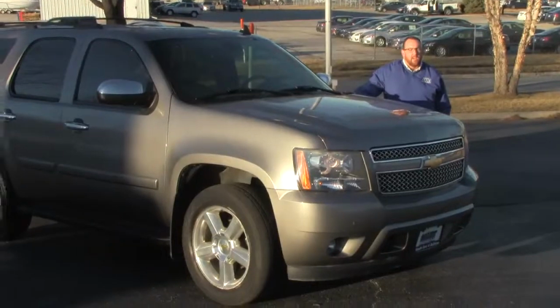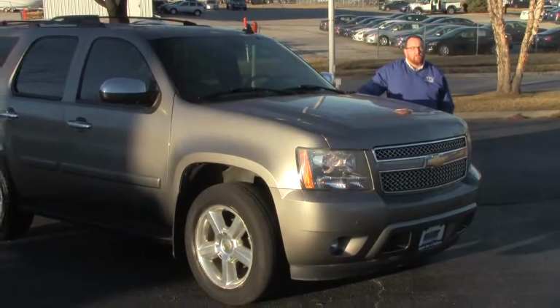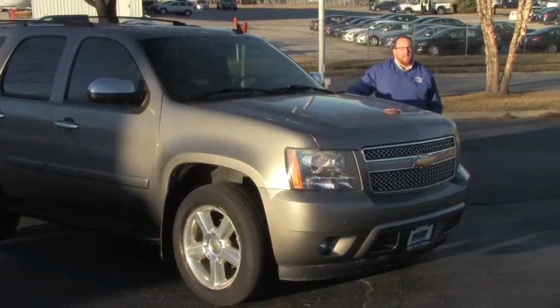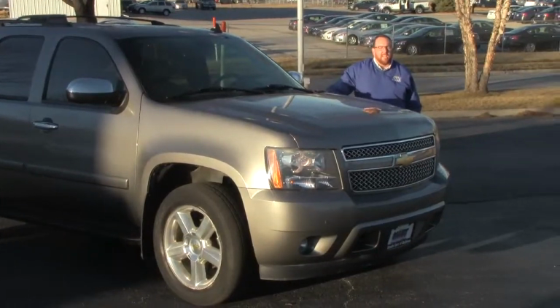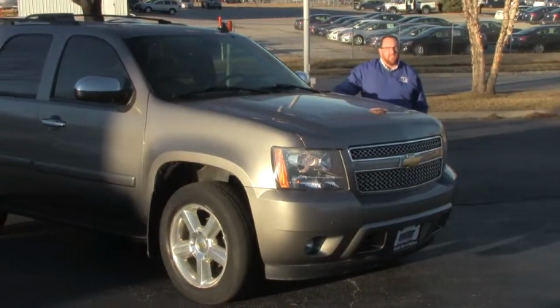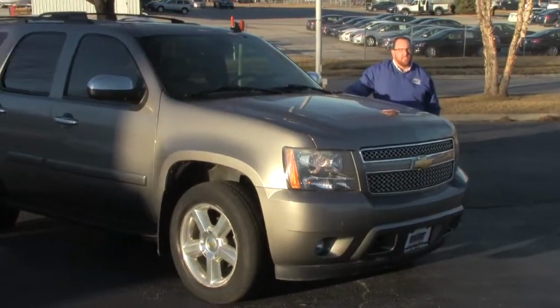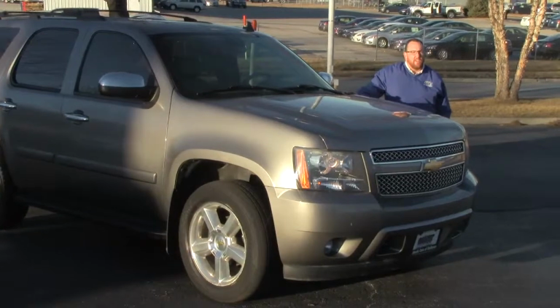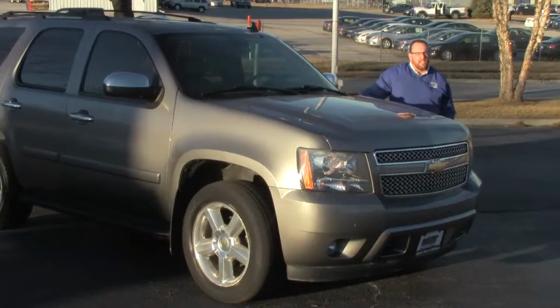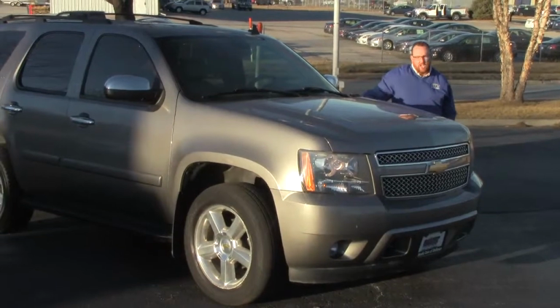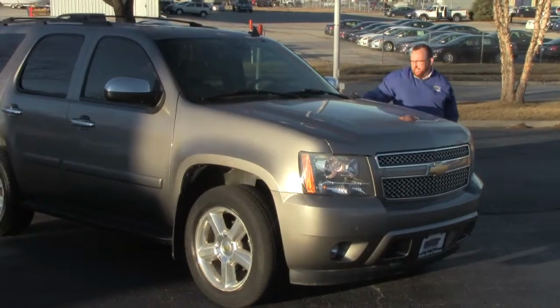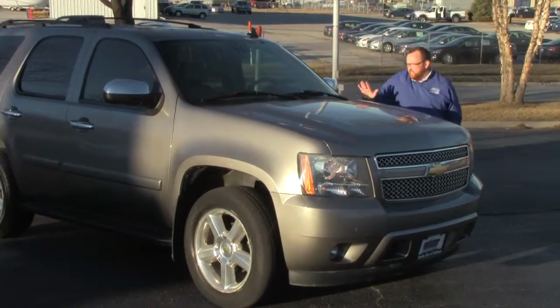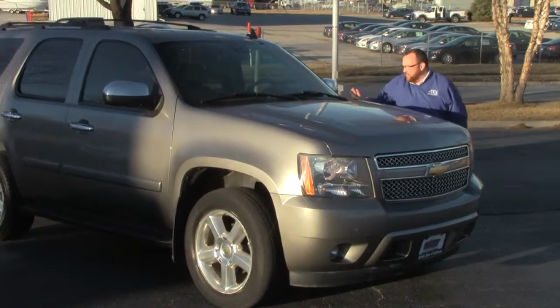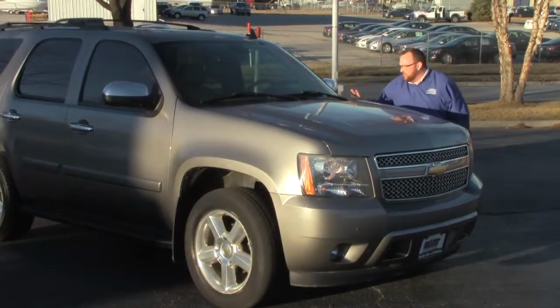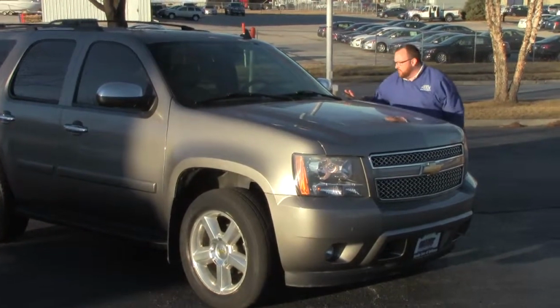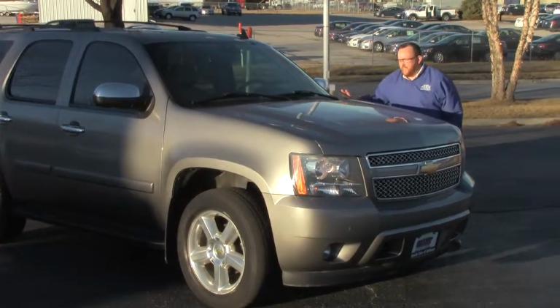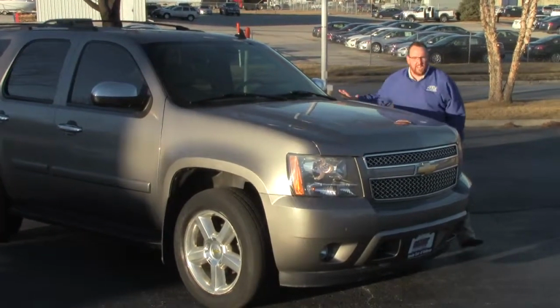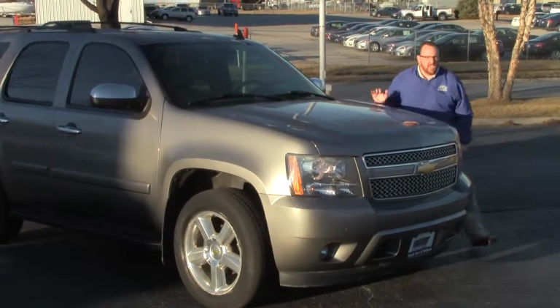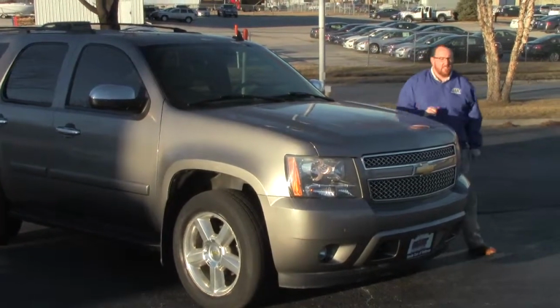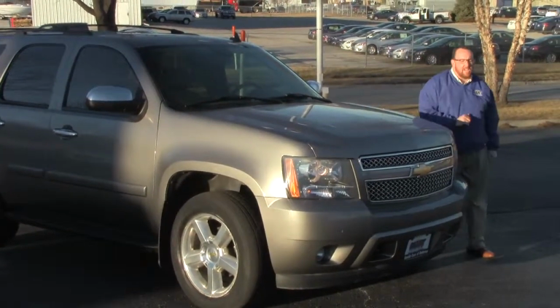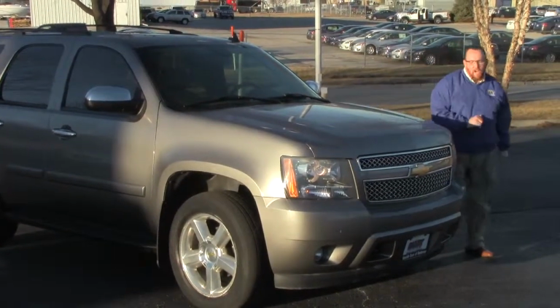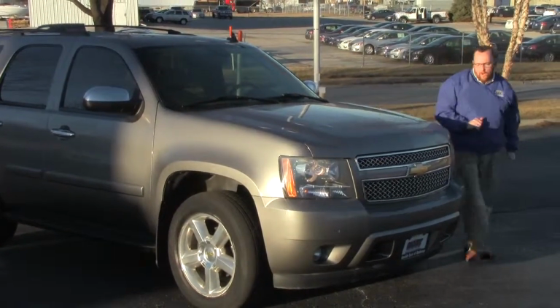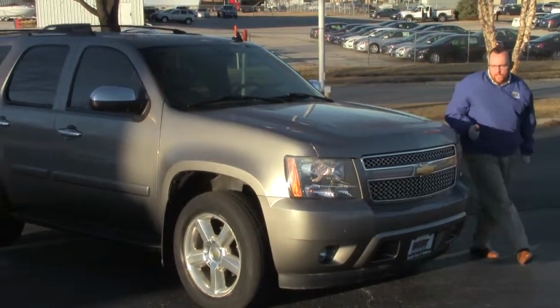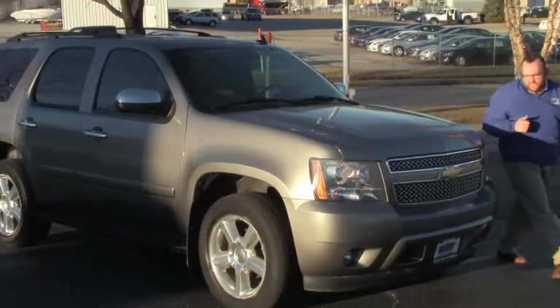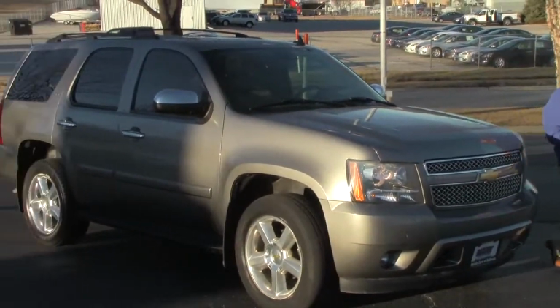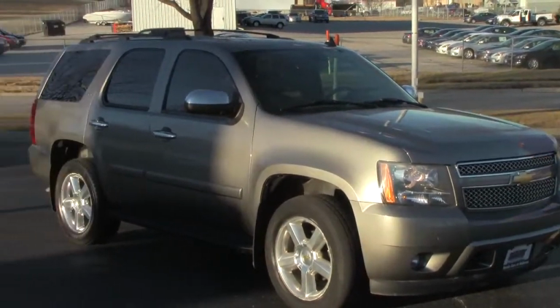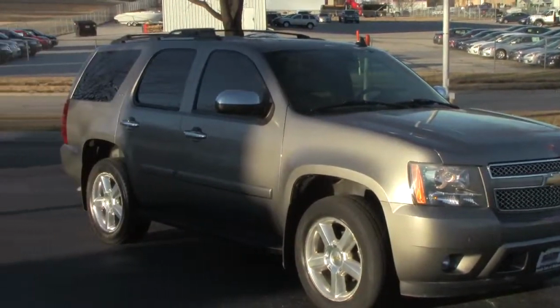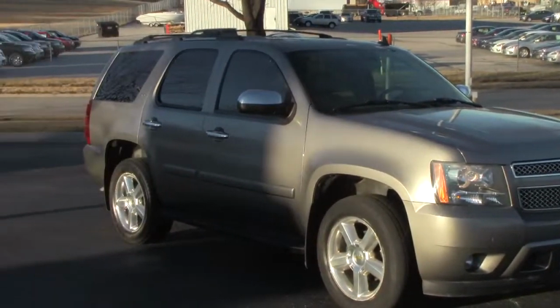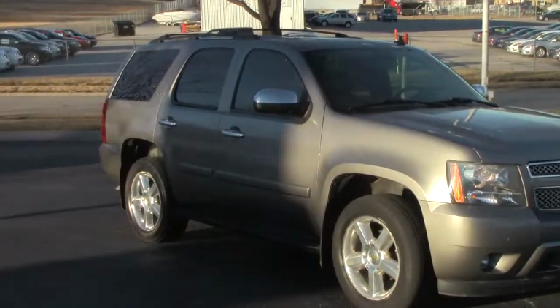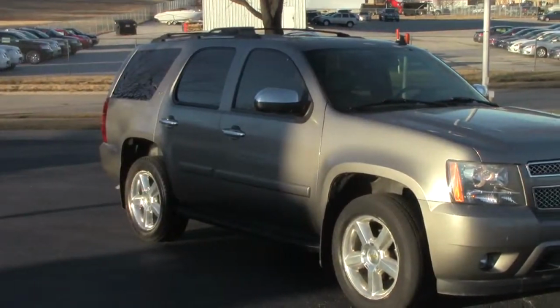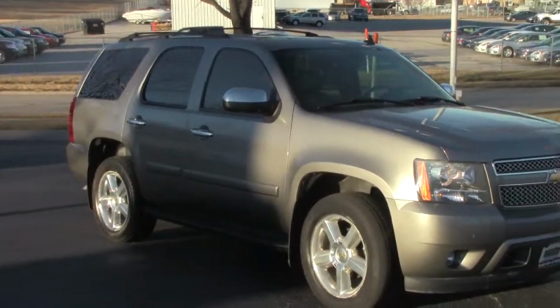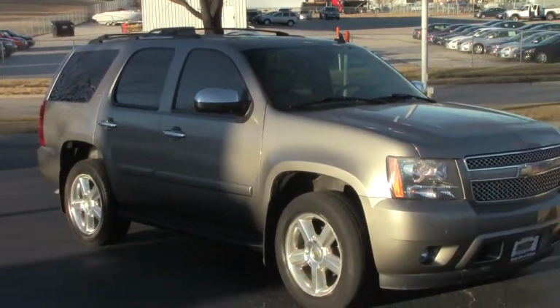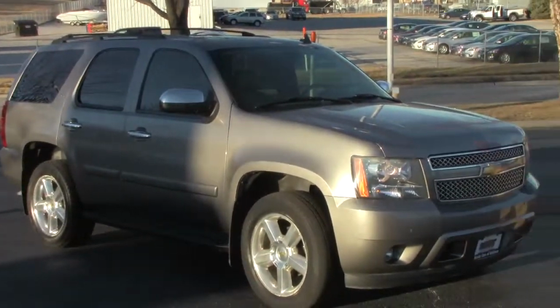Brian Kelly here from the Honda Giant, here to show you this 2008 Chevy Tahoe LTZ. It just came in on trade.